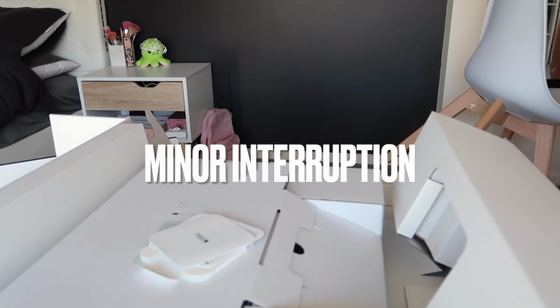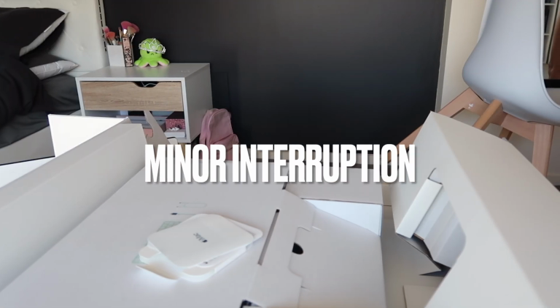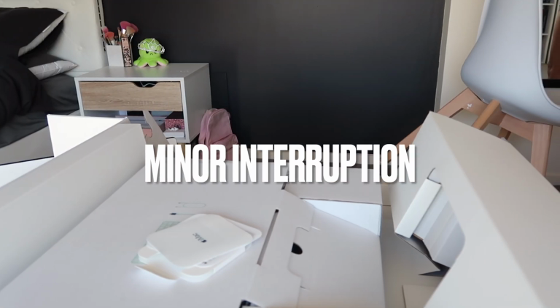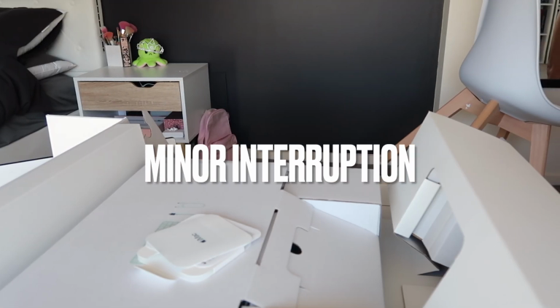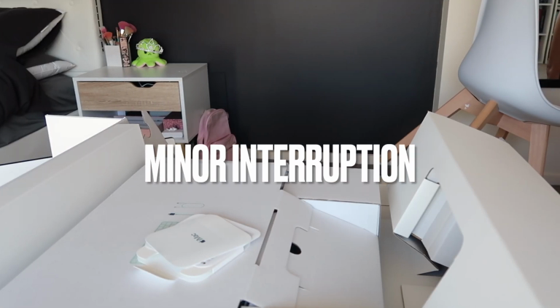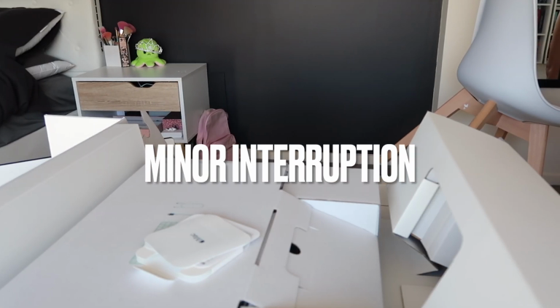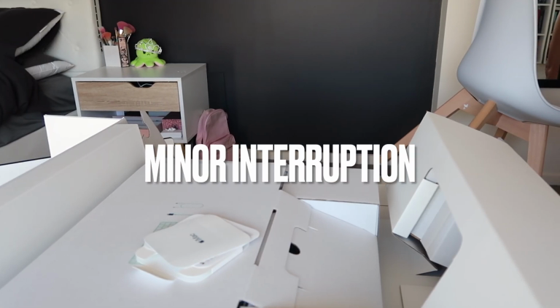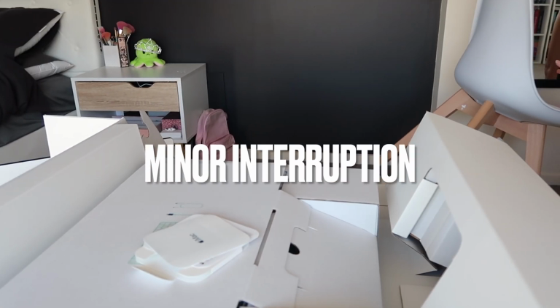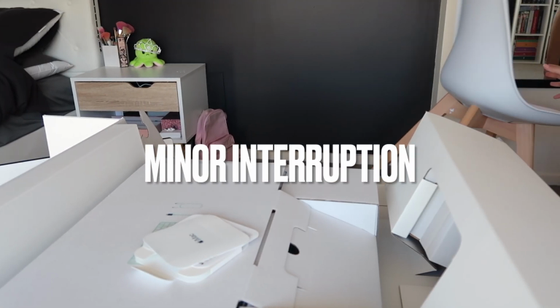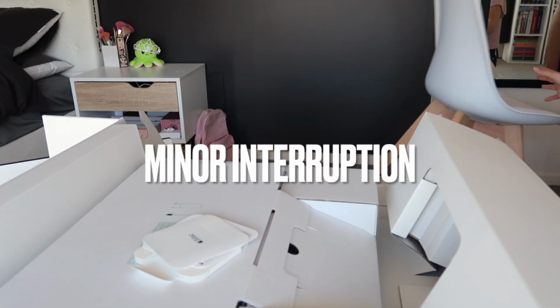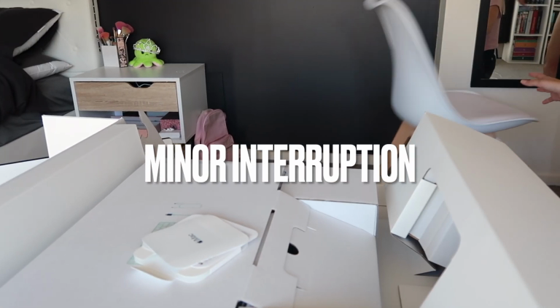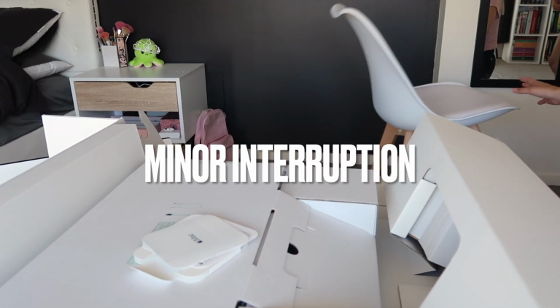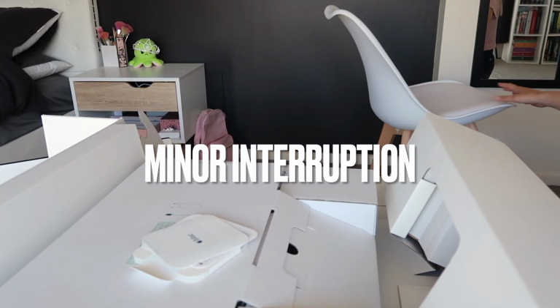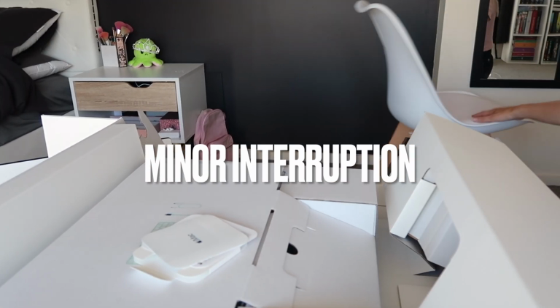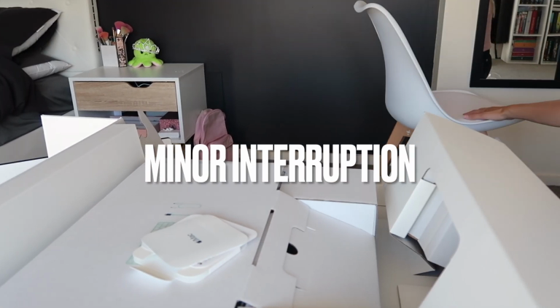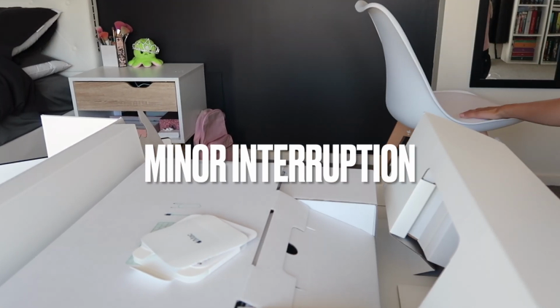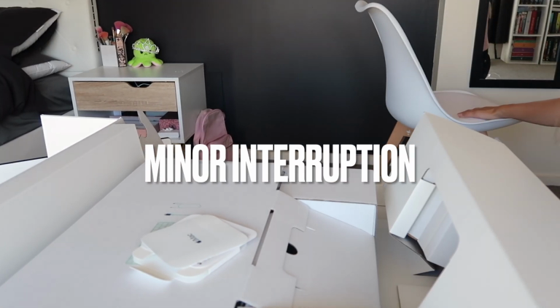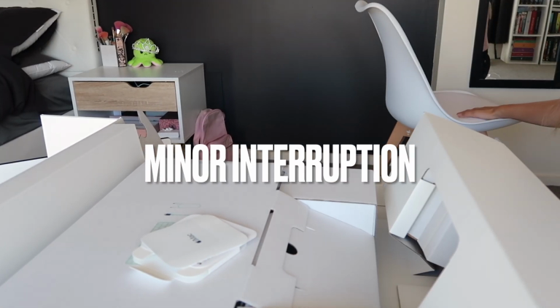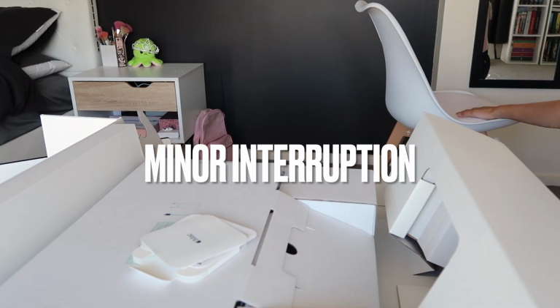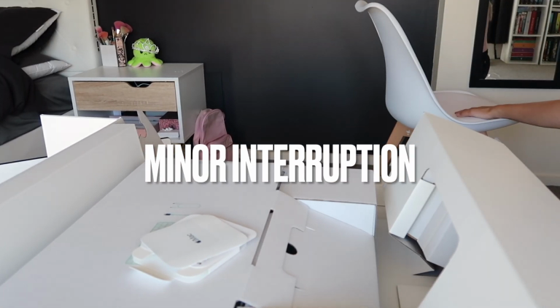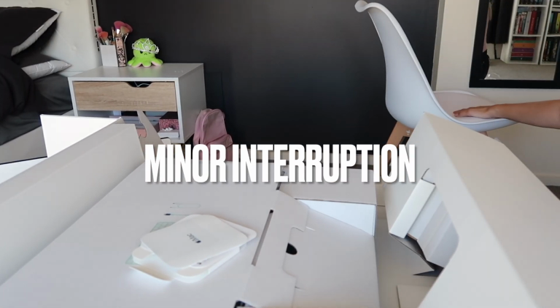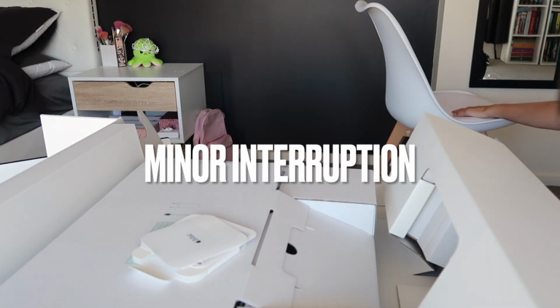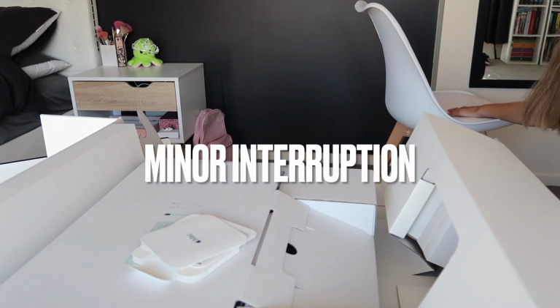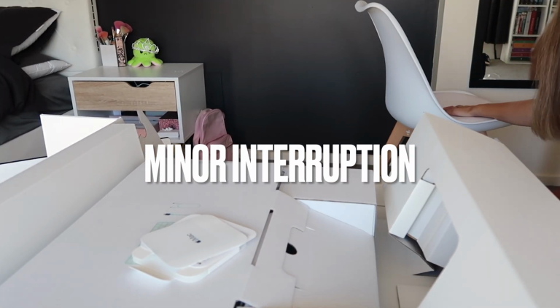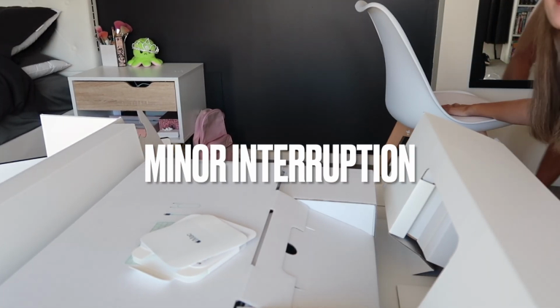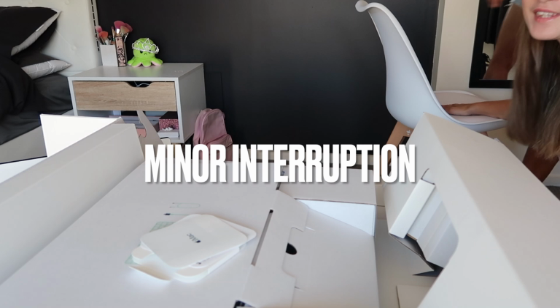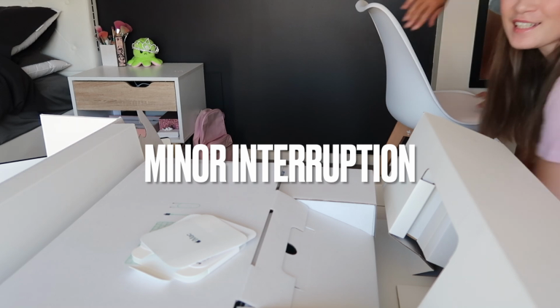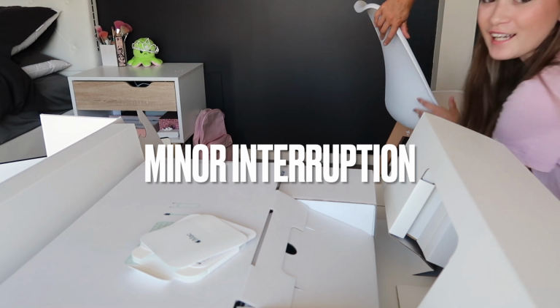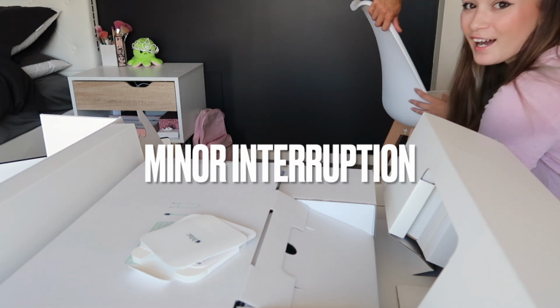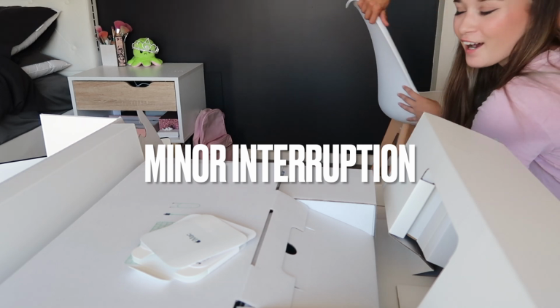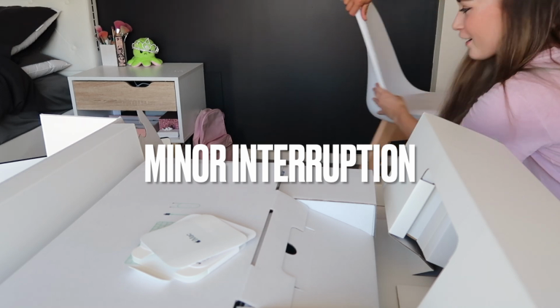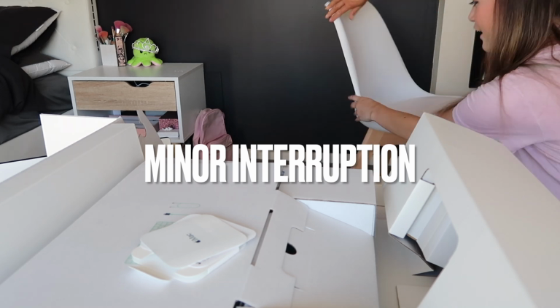I bought a desk and a chair, but I have nowhere to put the chair.